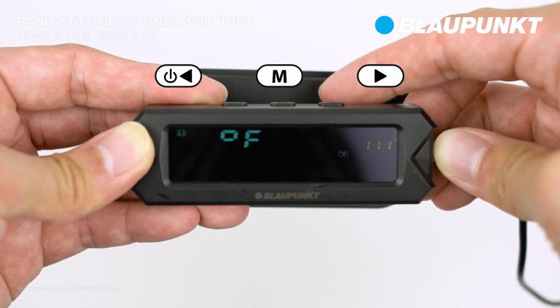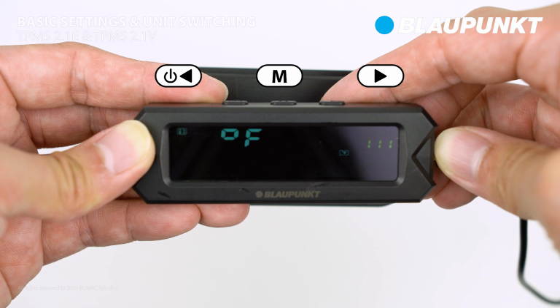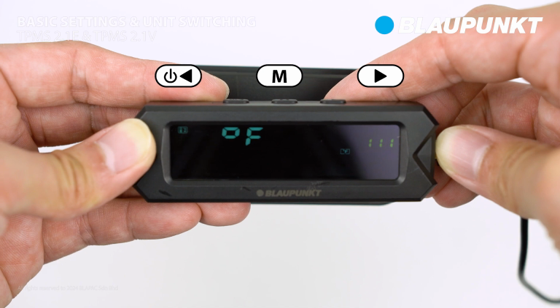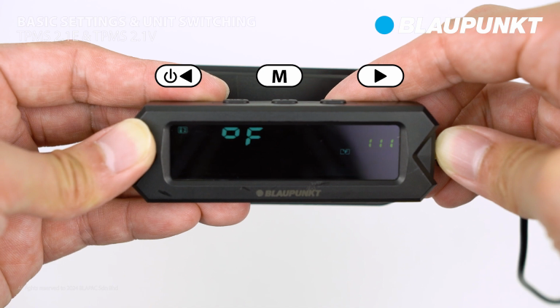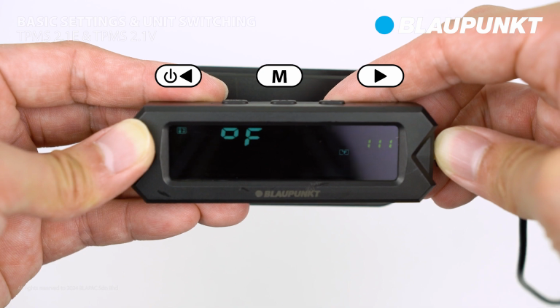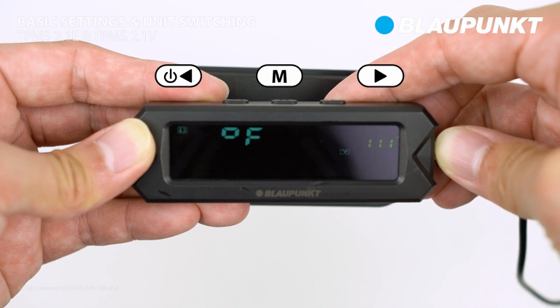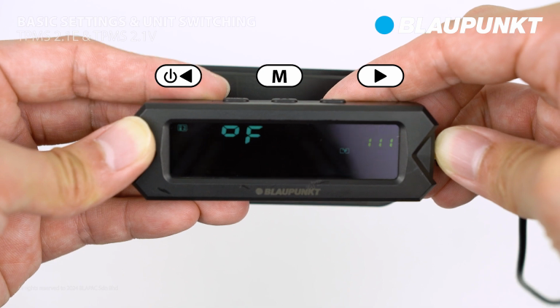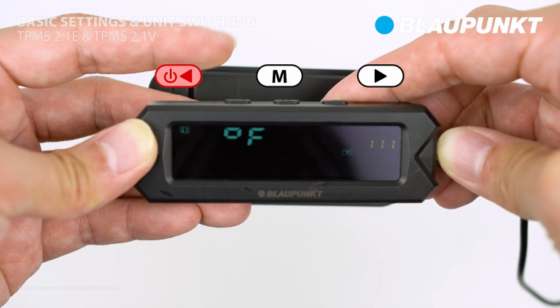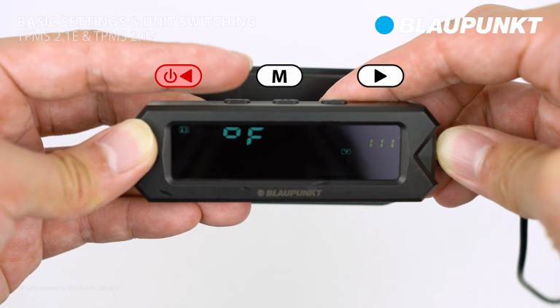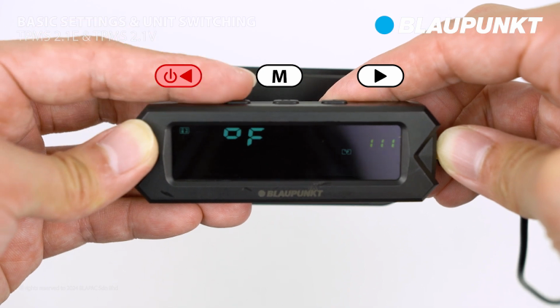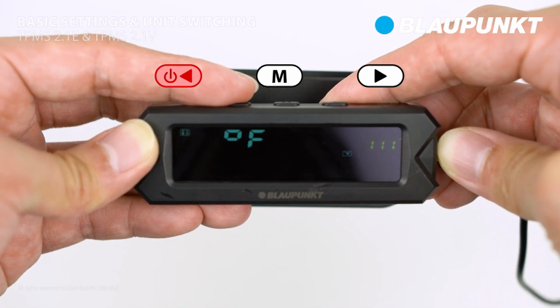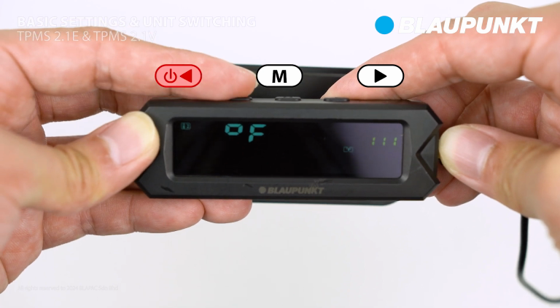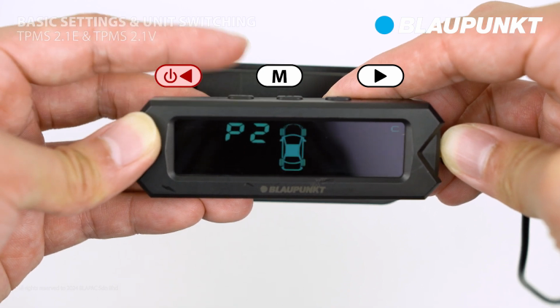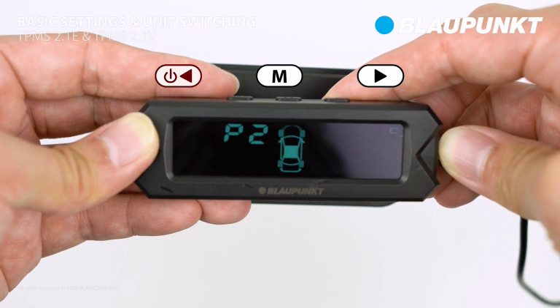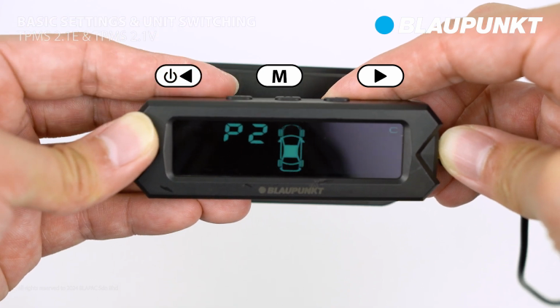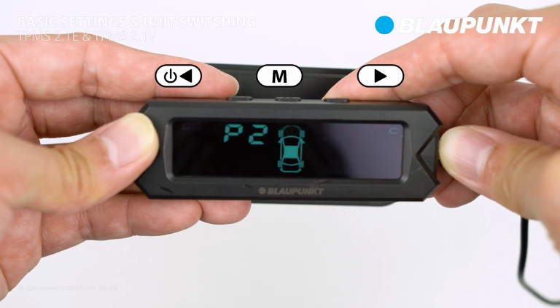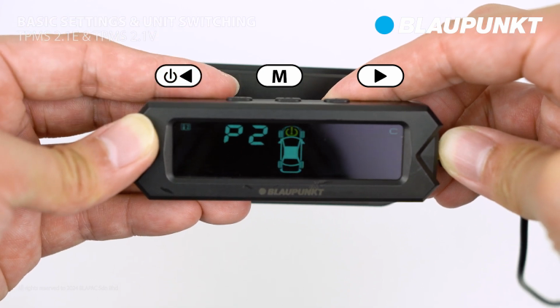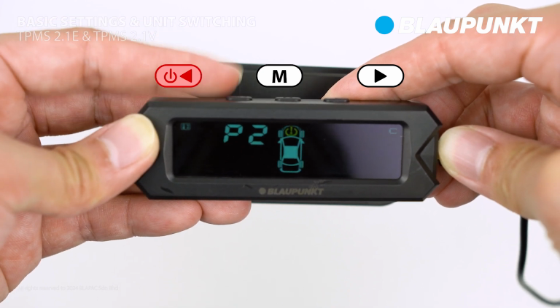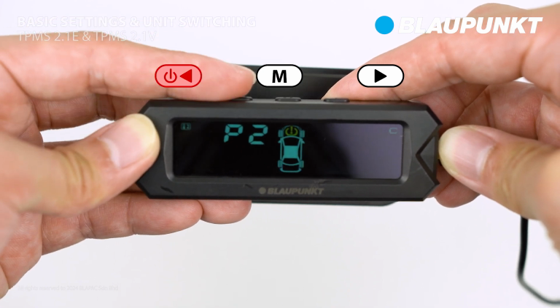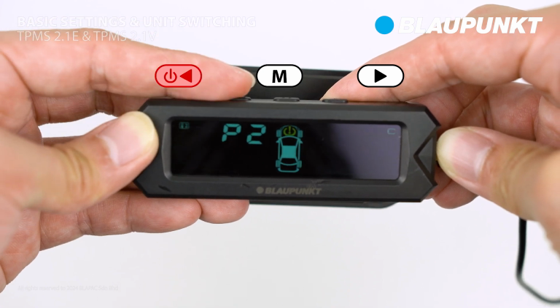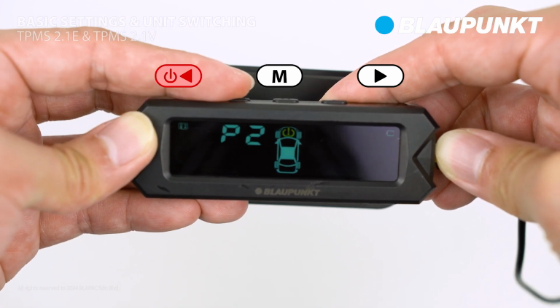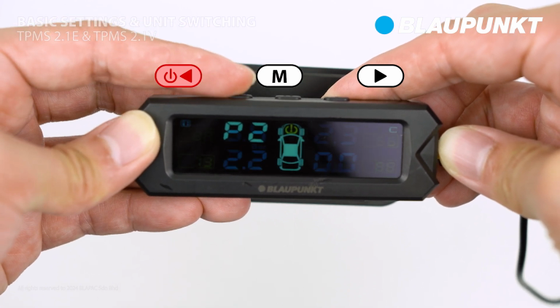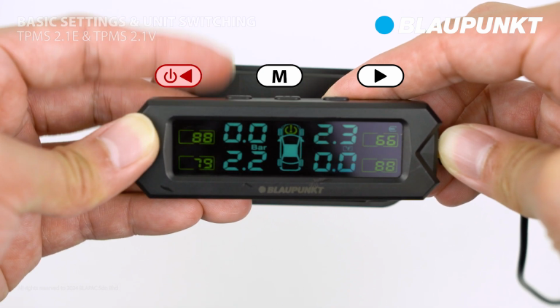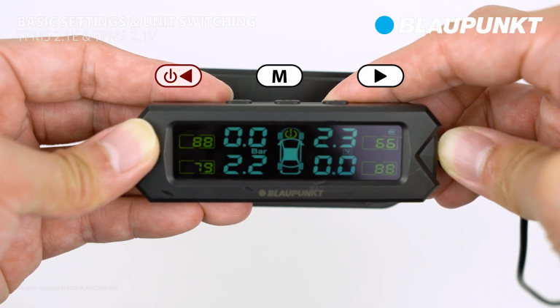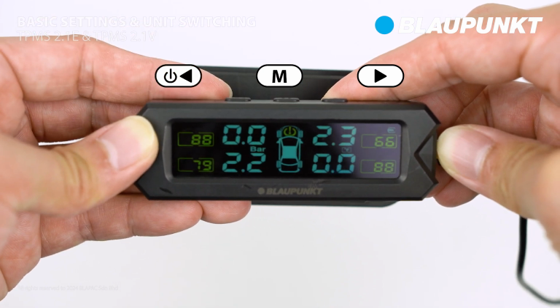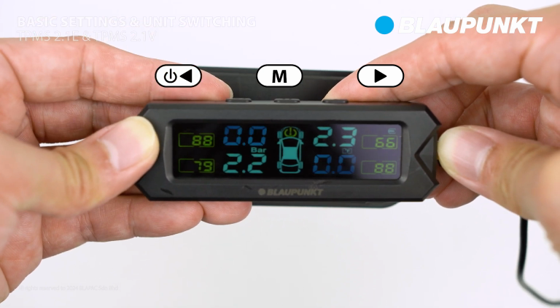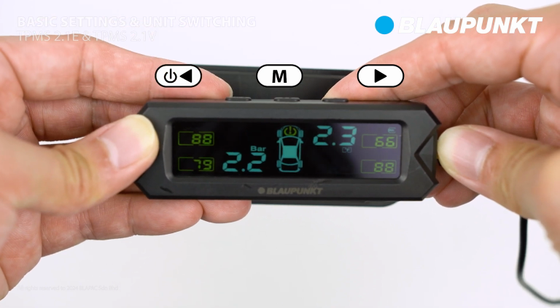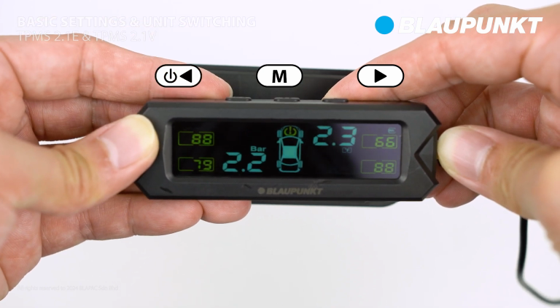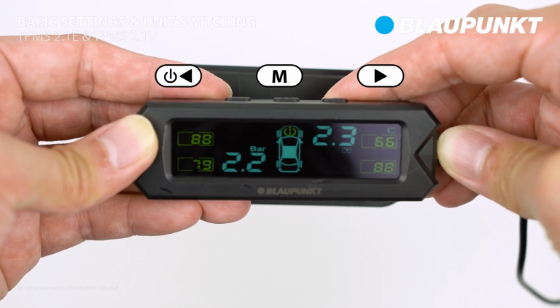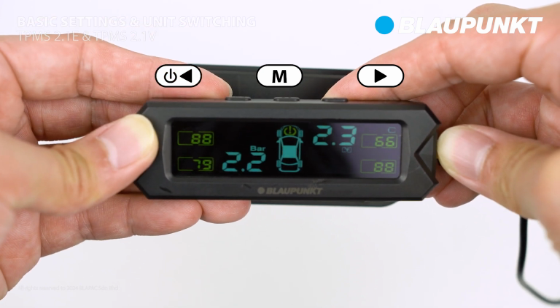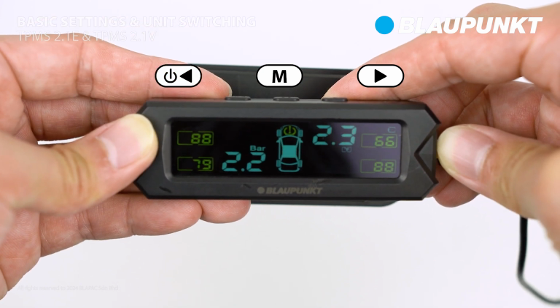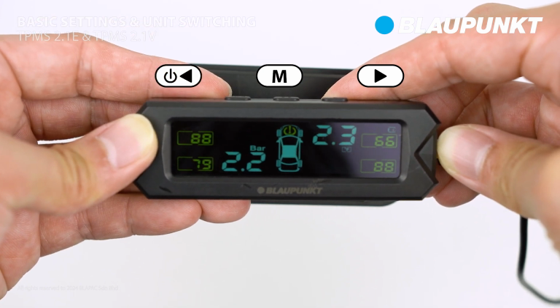Finally, use the left button to exit the menu and press it again to return to the main display.